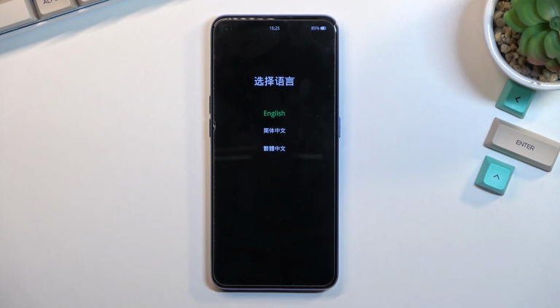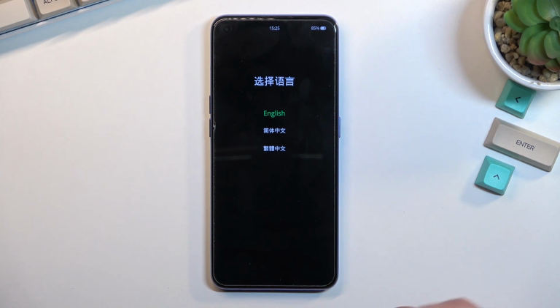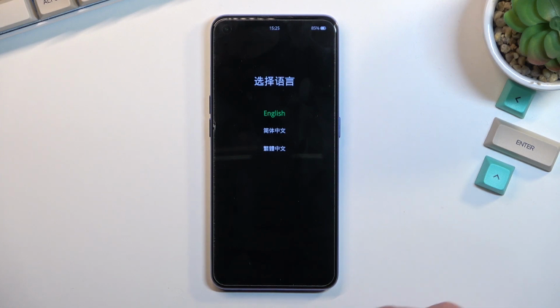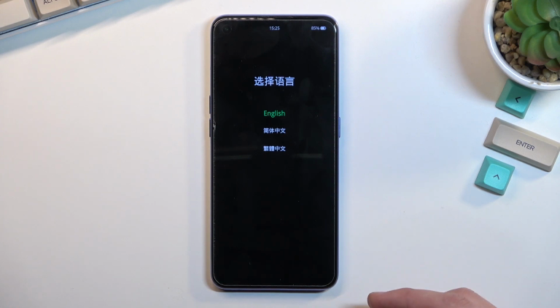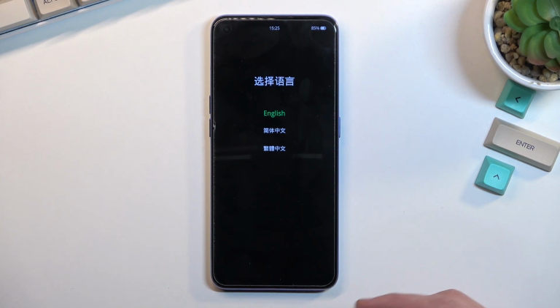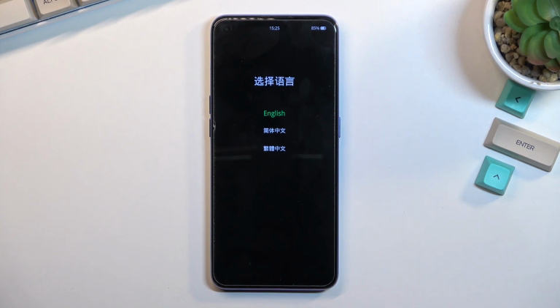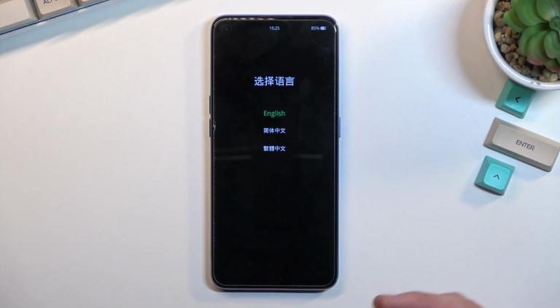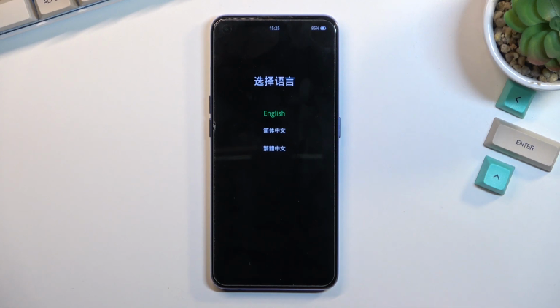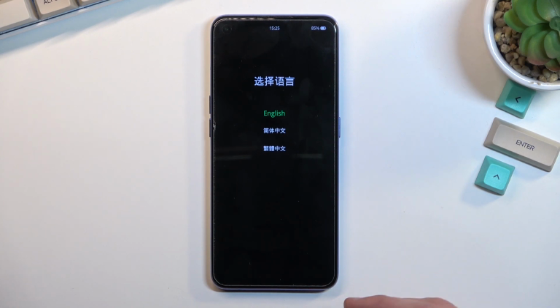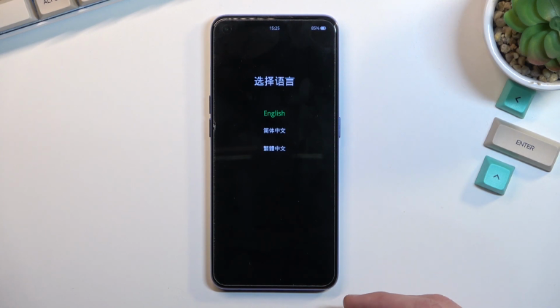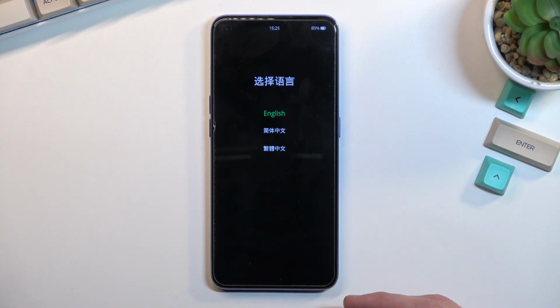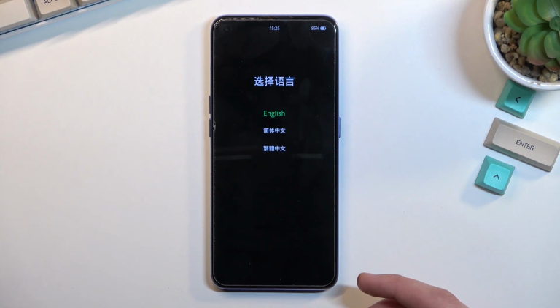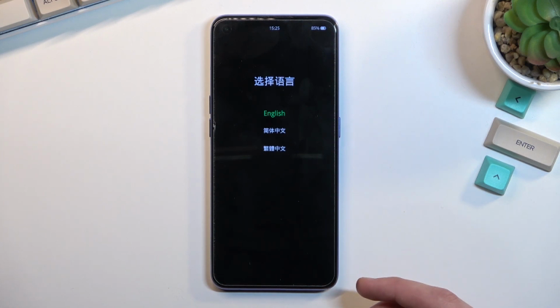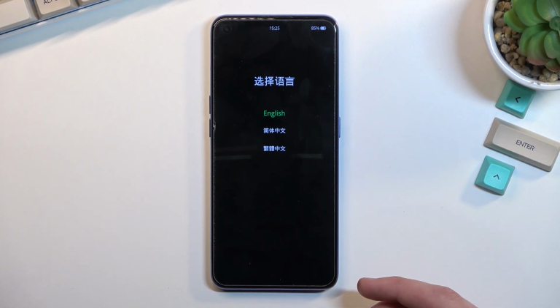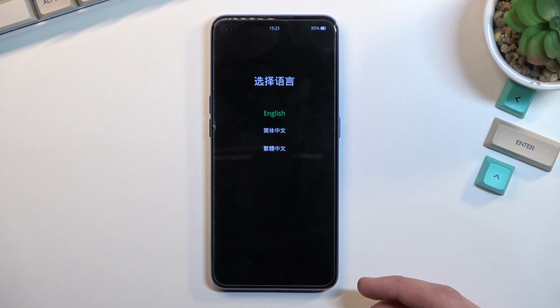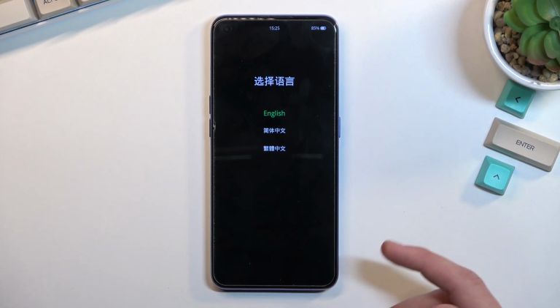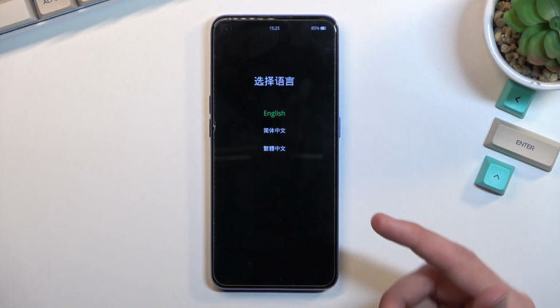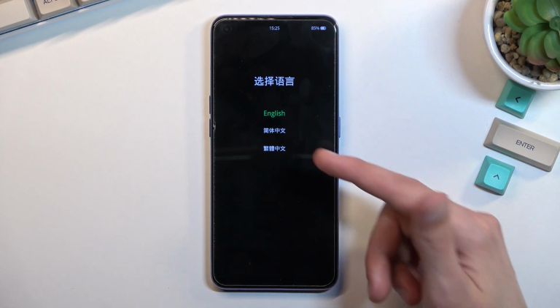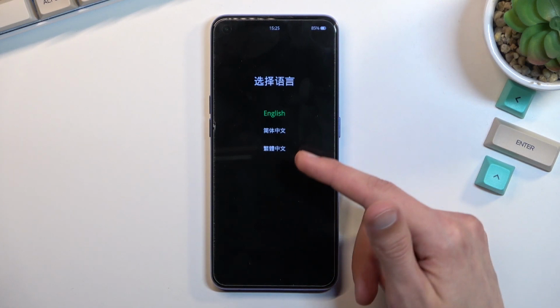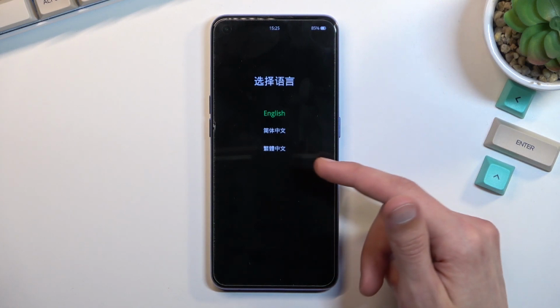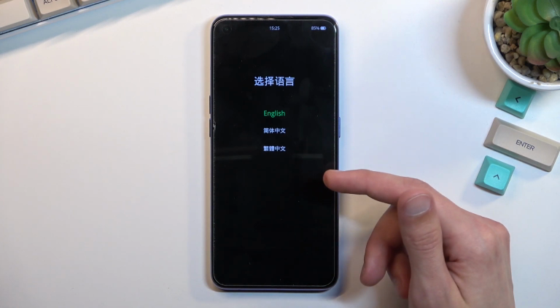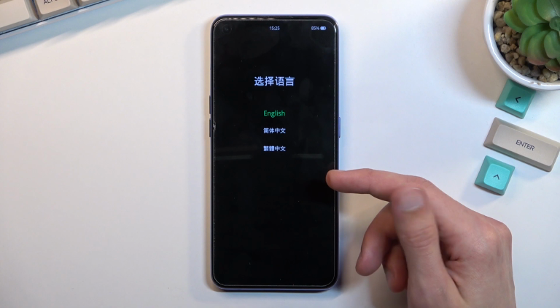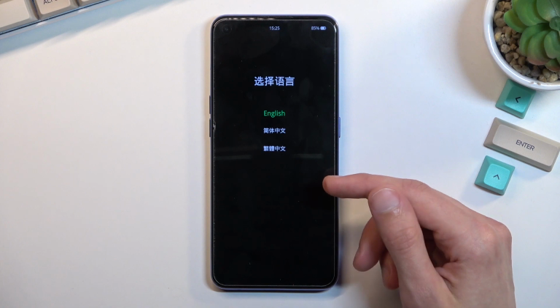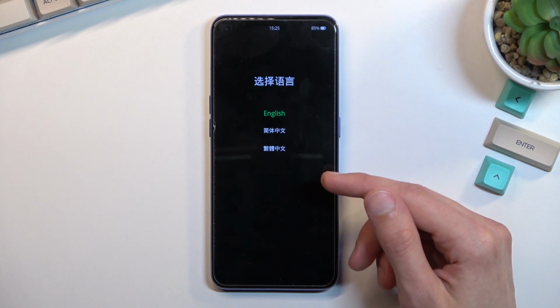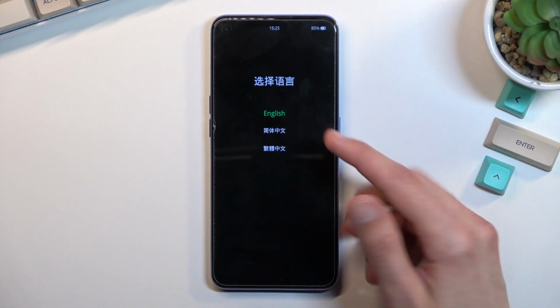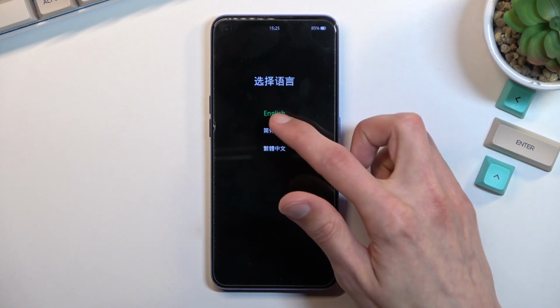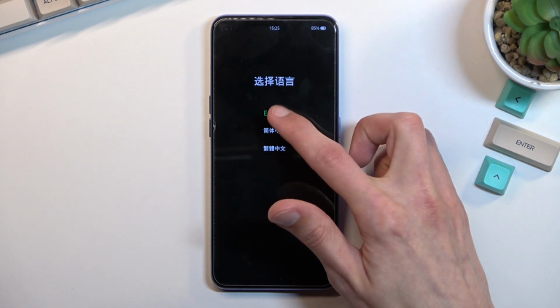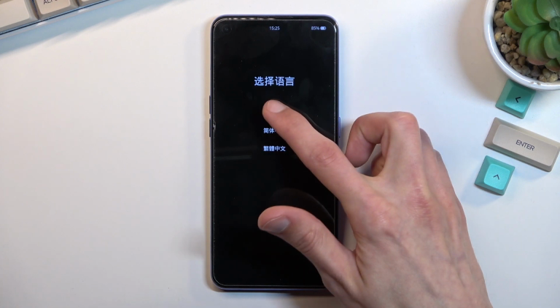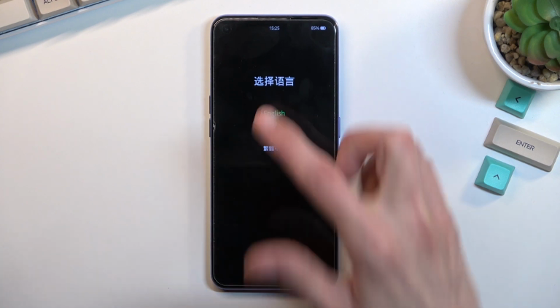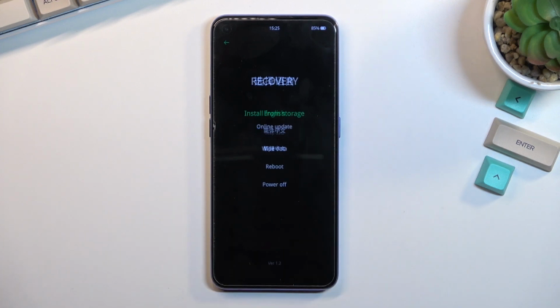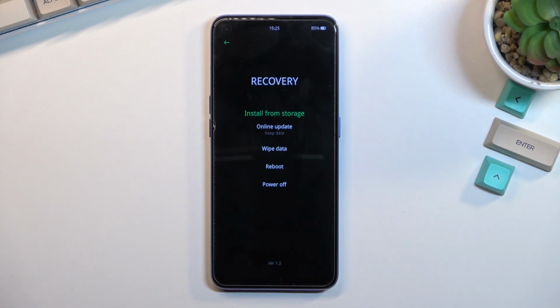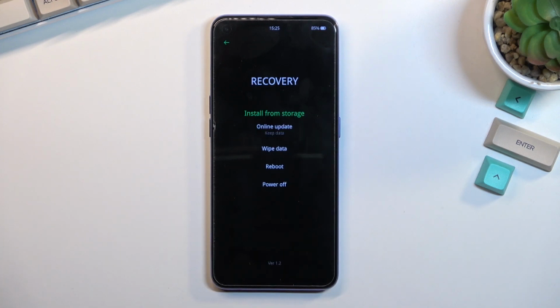Now before we actually access the recovery mode, all you want to do here is select your desired language by tapping on it.